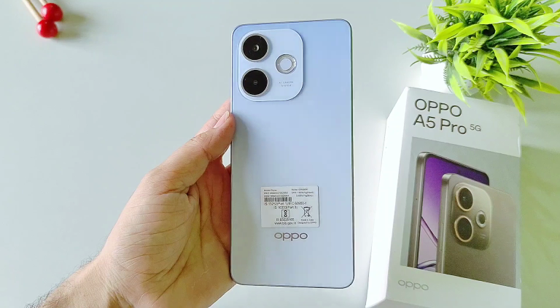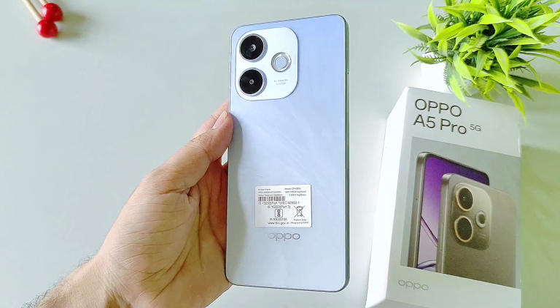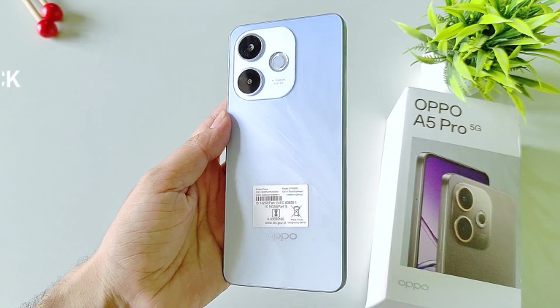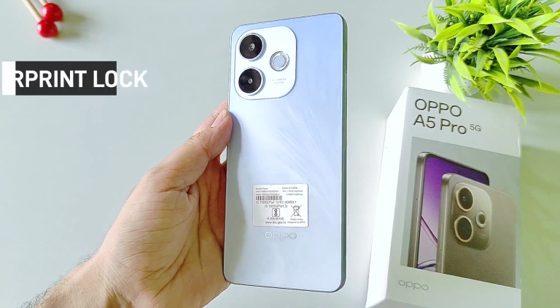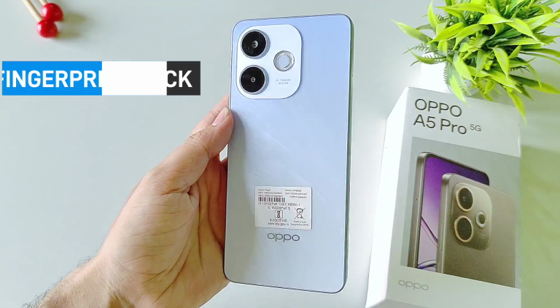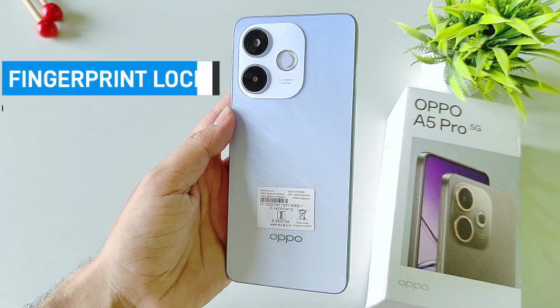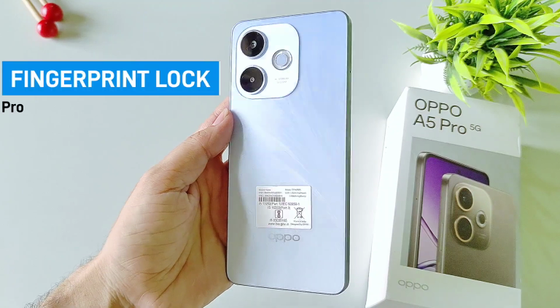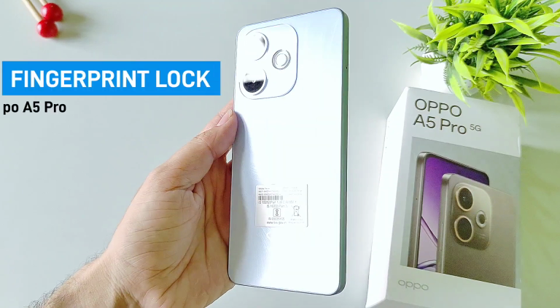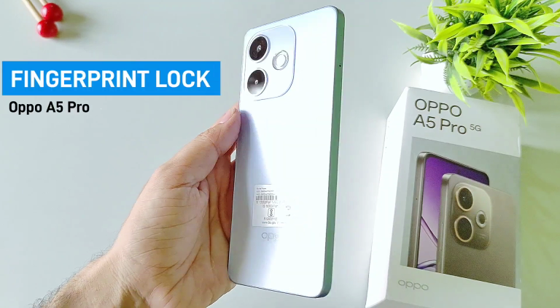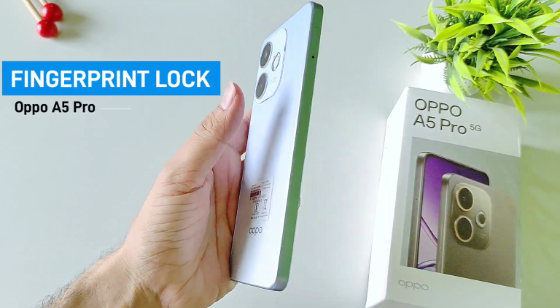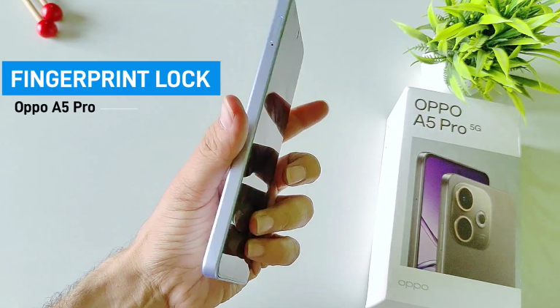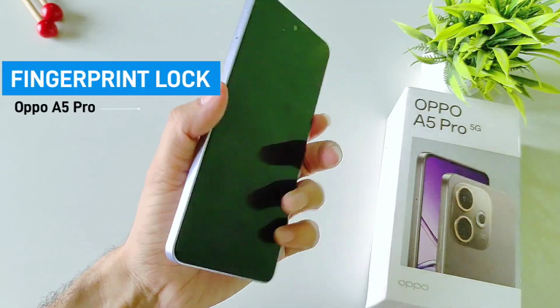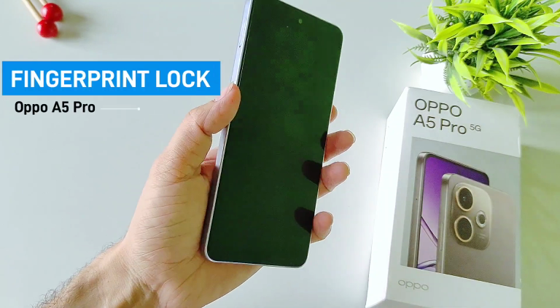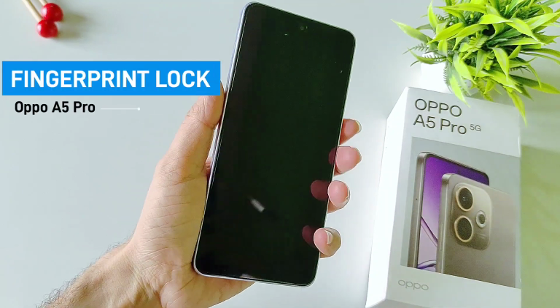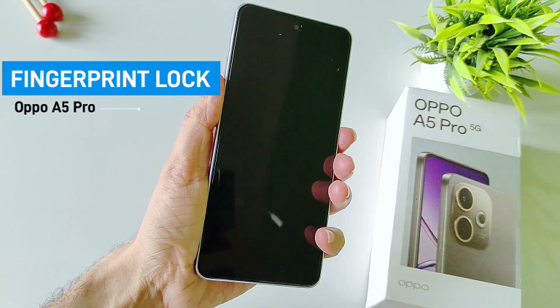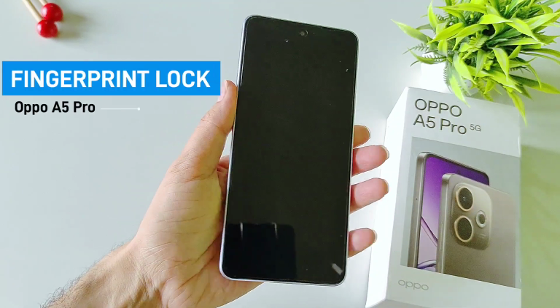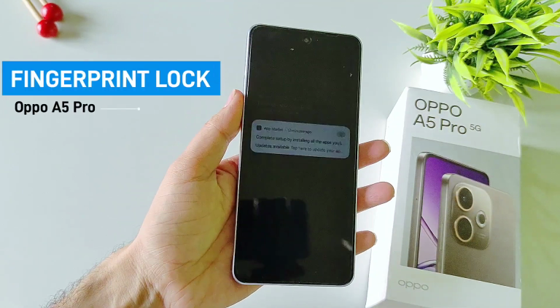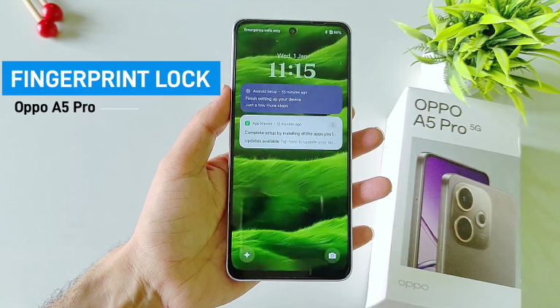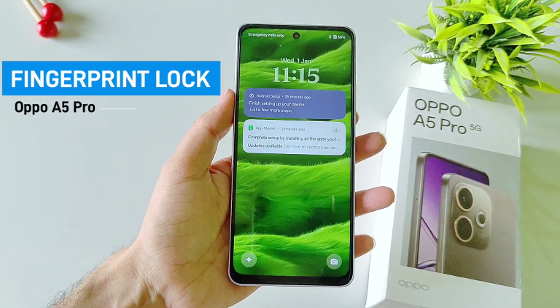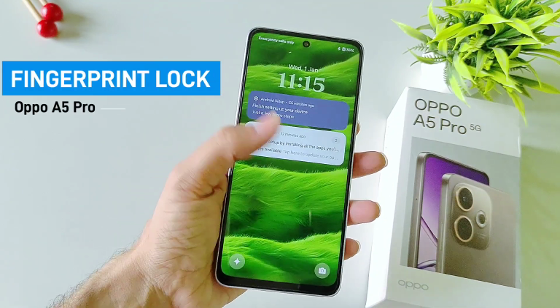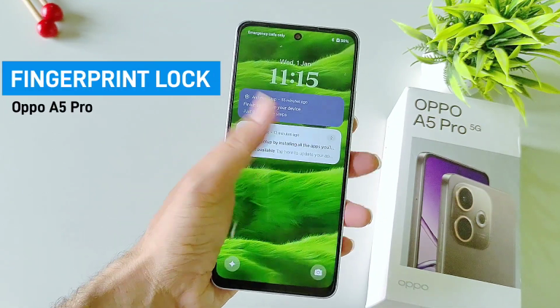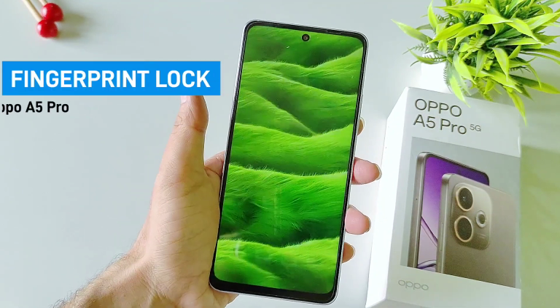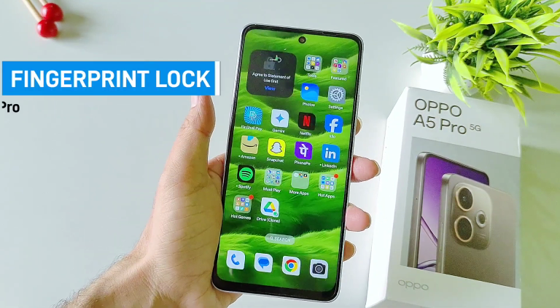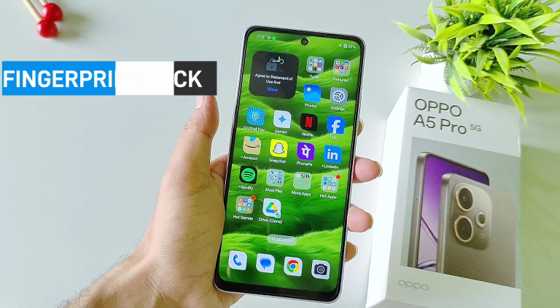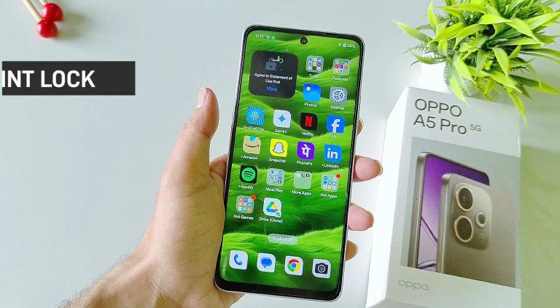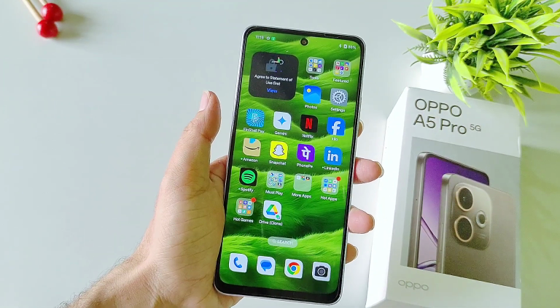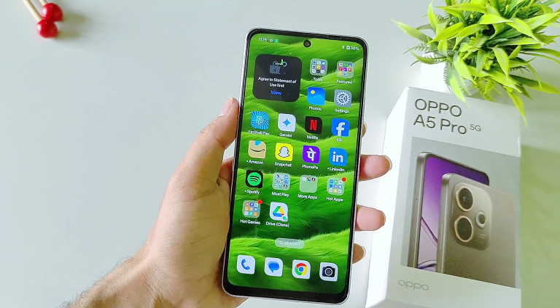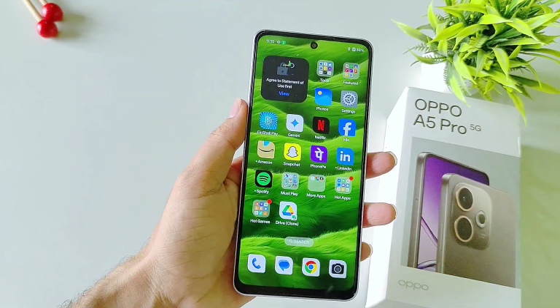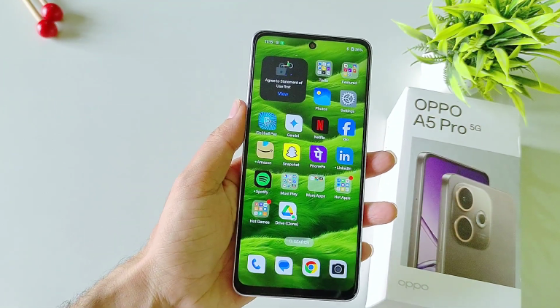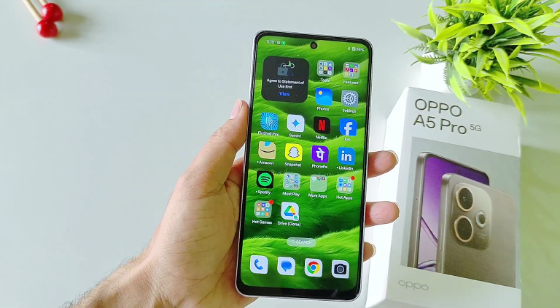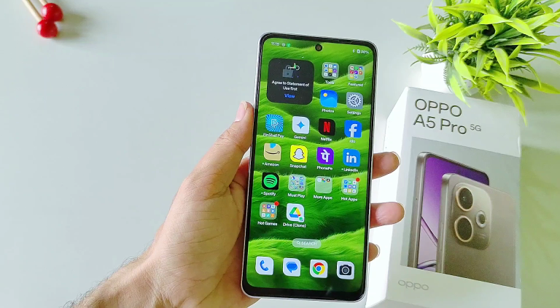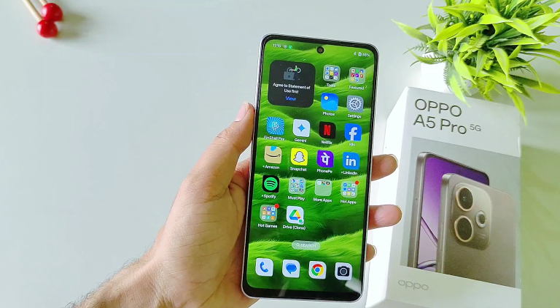If you have an Oppo A5 Pro 5G smartphone and you want to set your fingerprint lock in the smartphone, then this is the video for you.